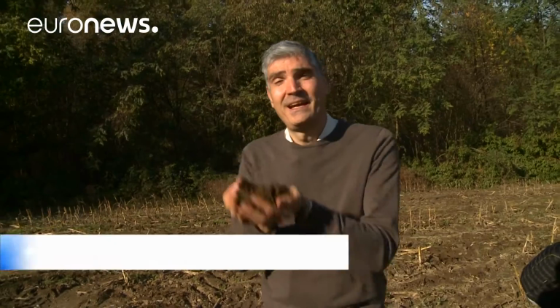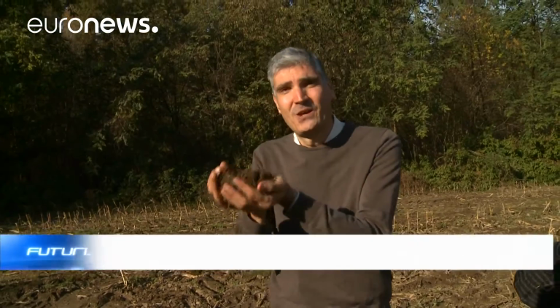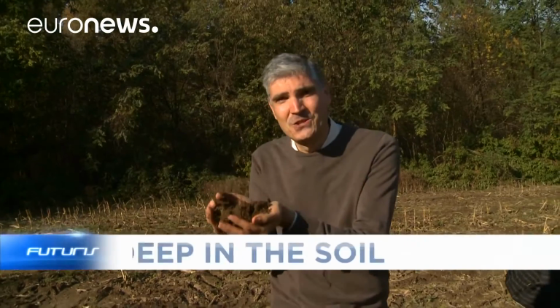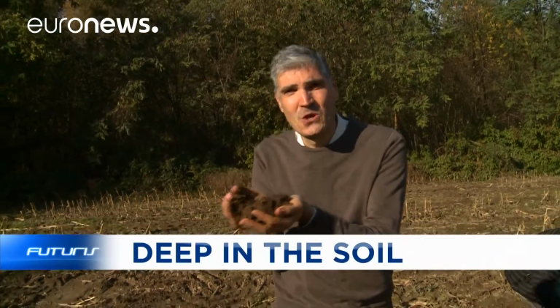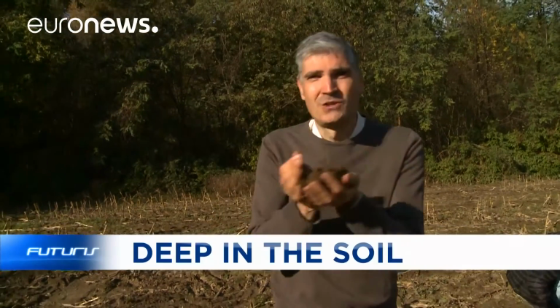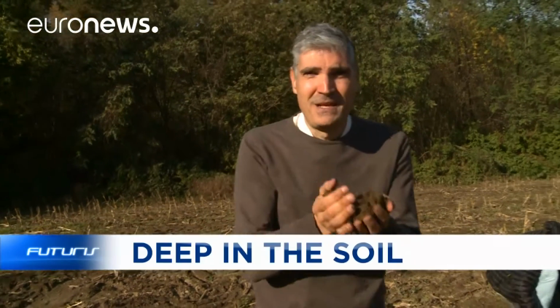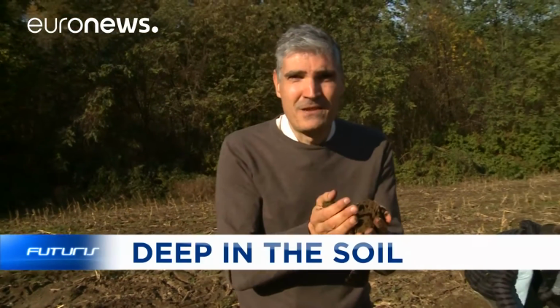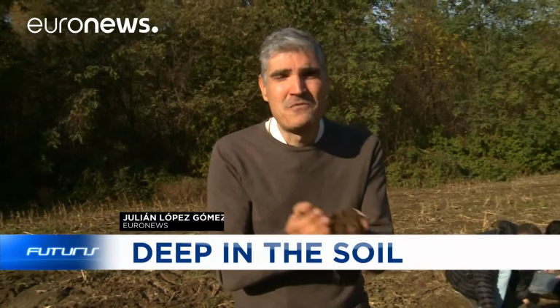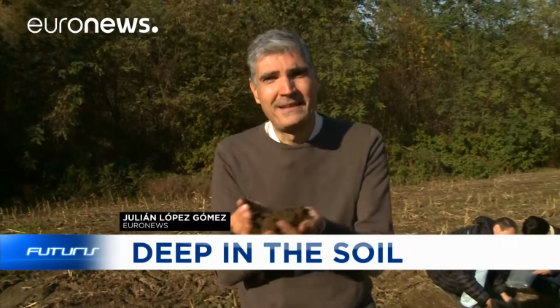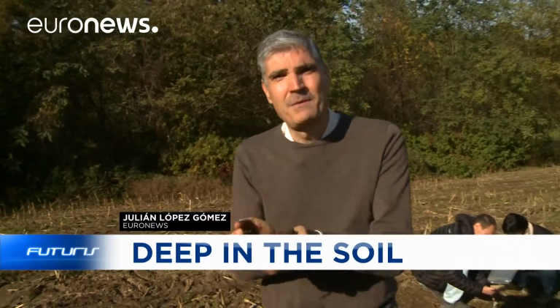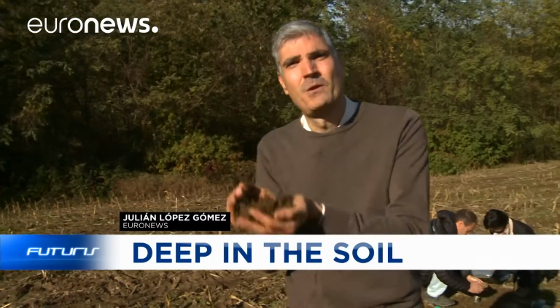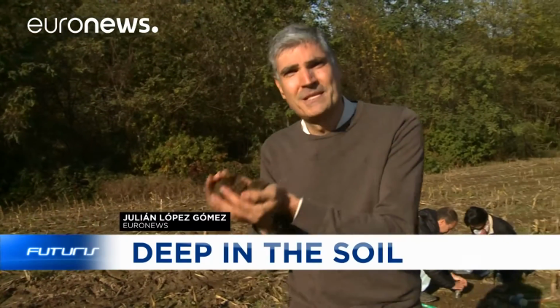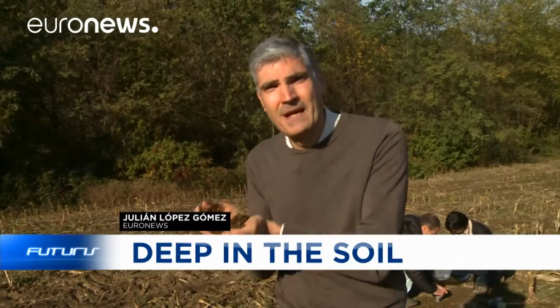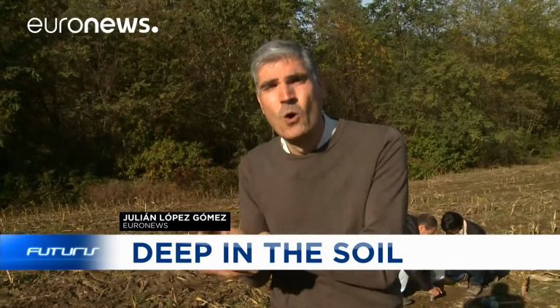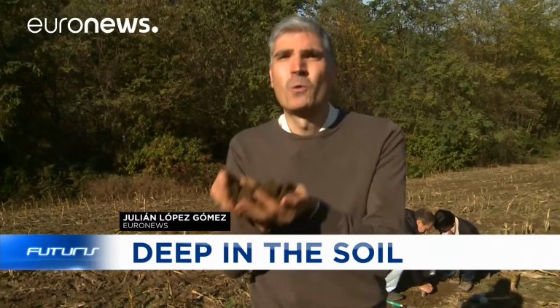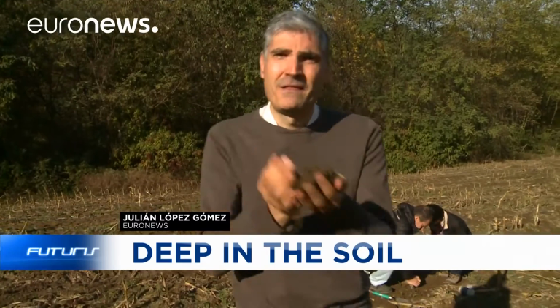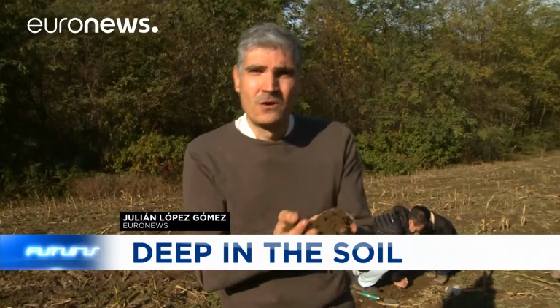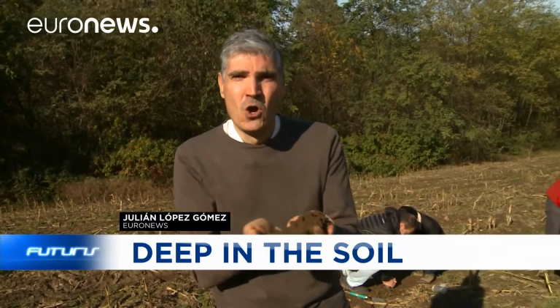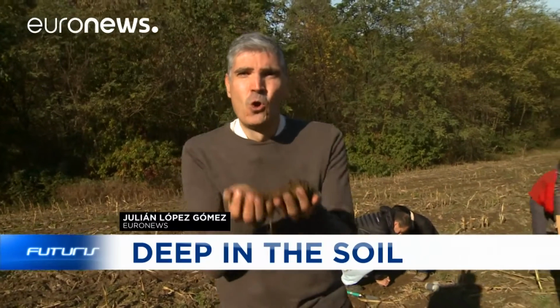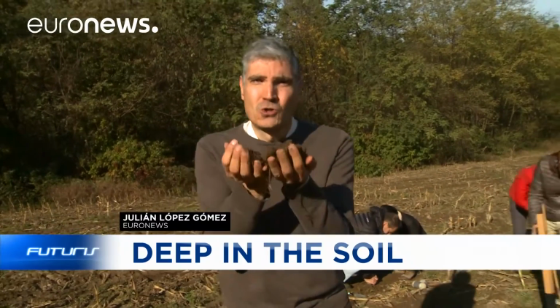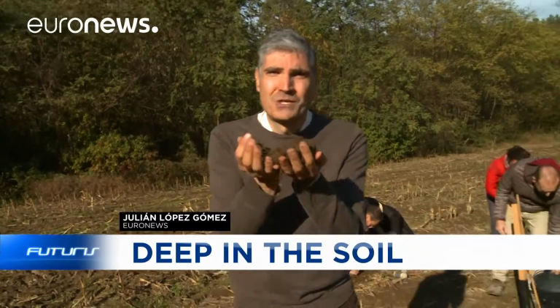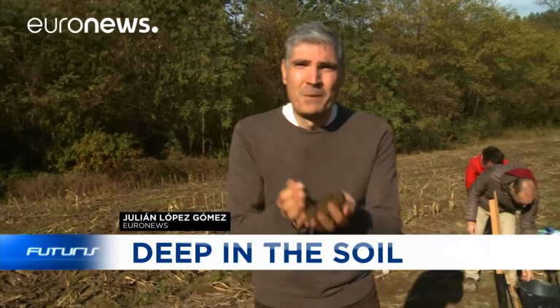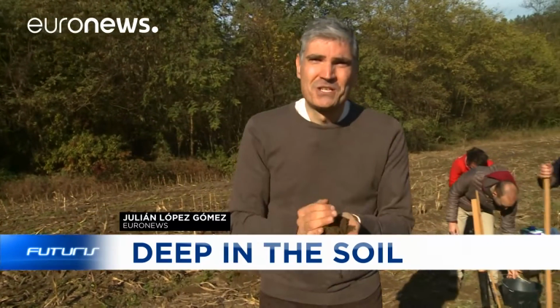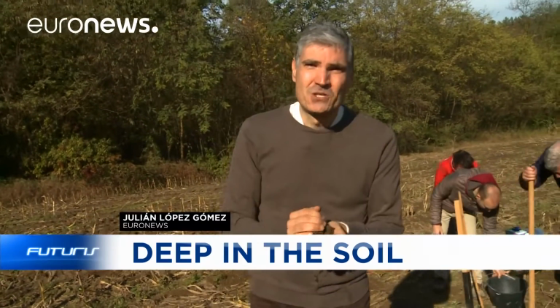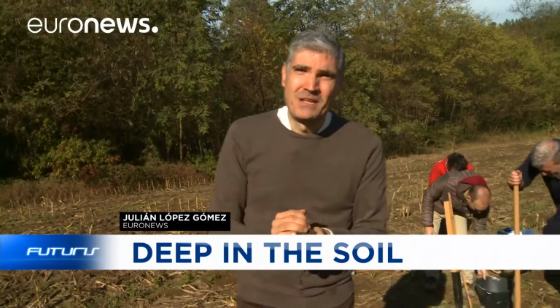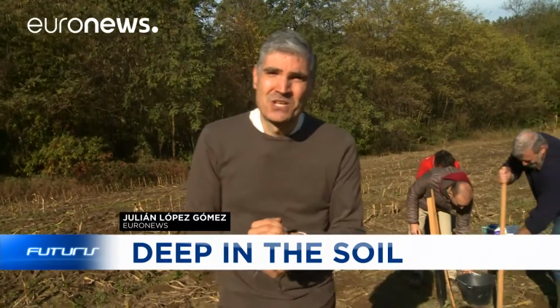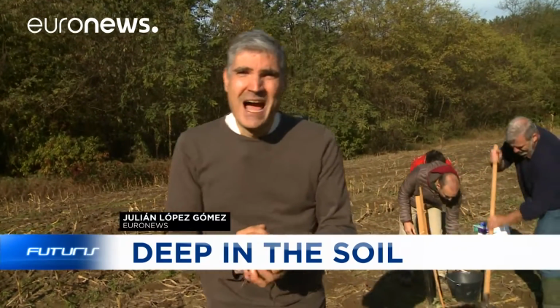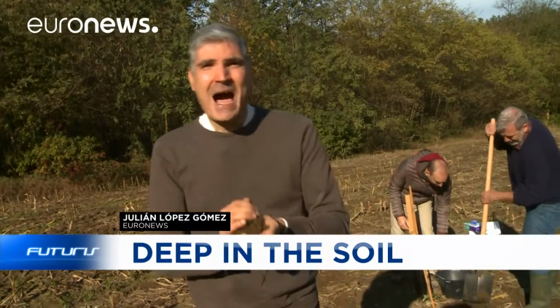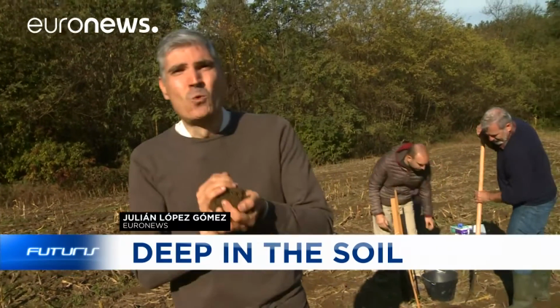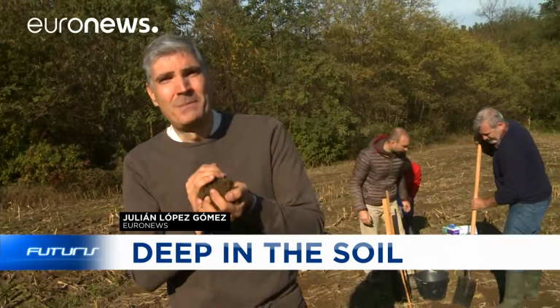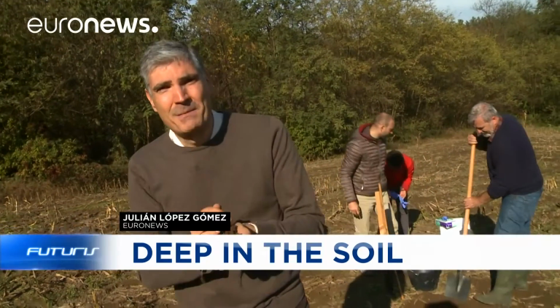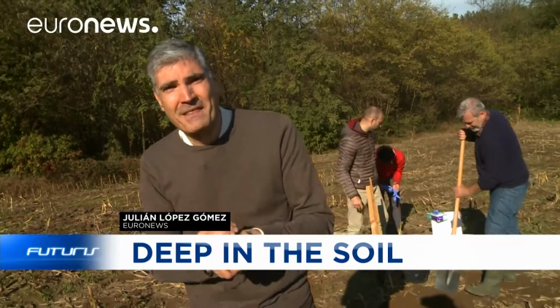Erosion, pollution, decline of biodiversity, urbanization — European soils are facing multiple threats.